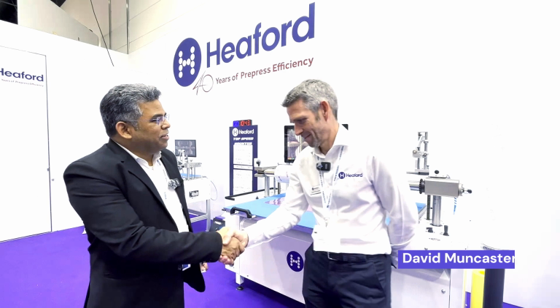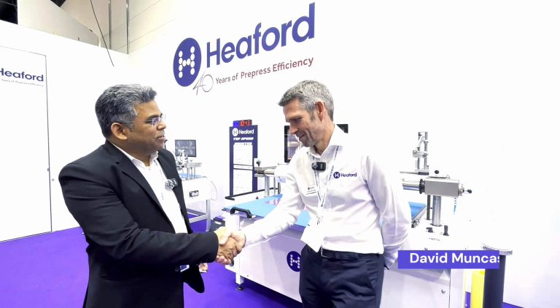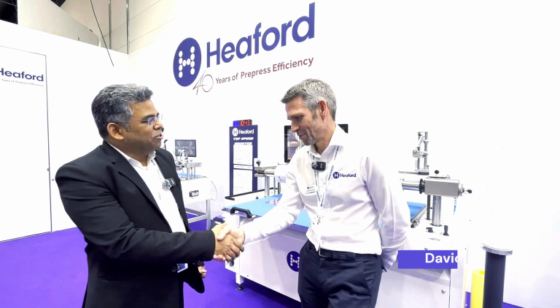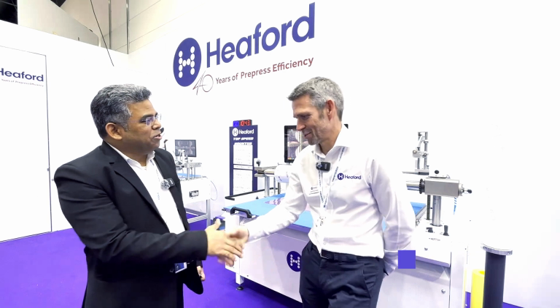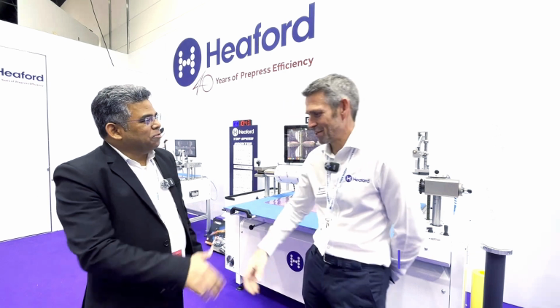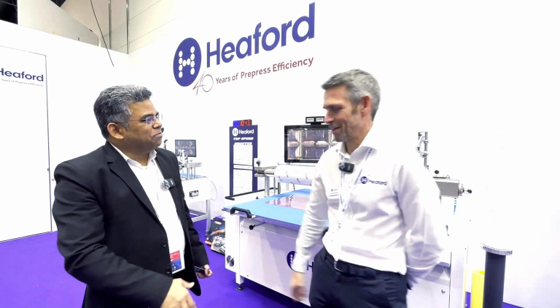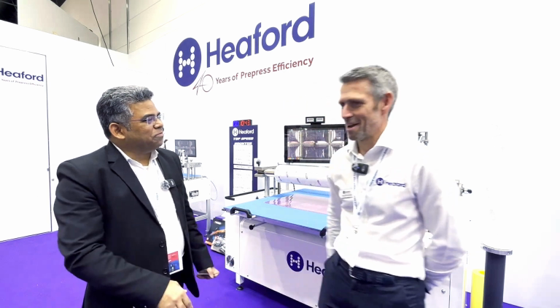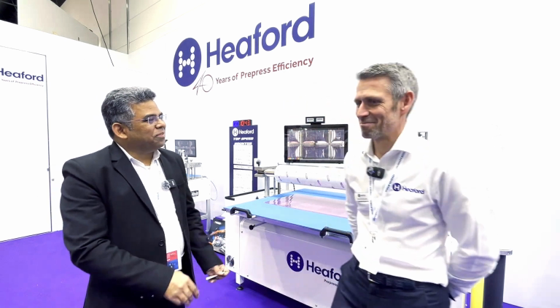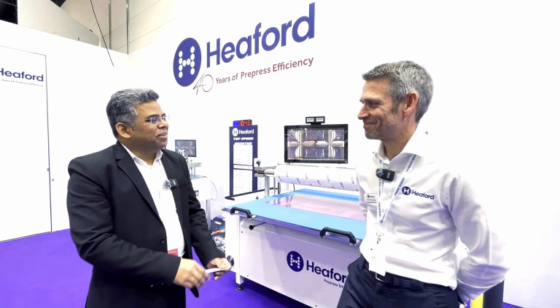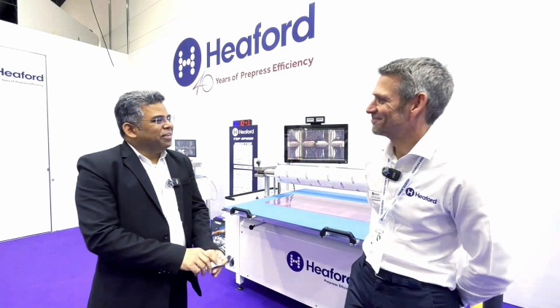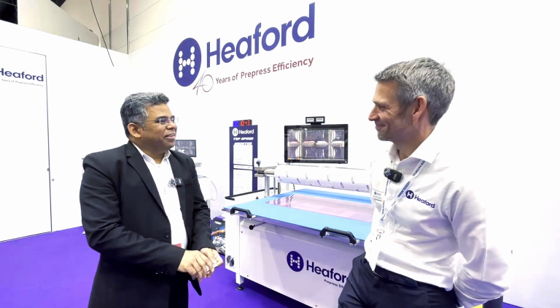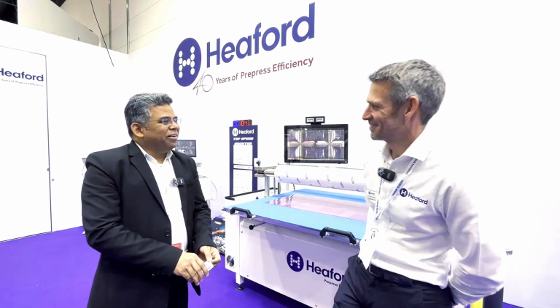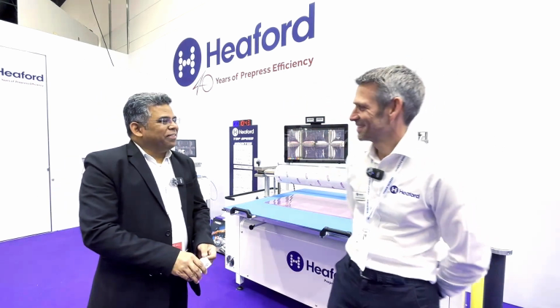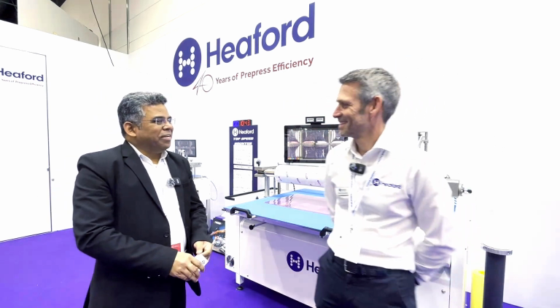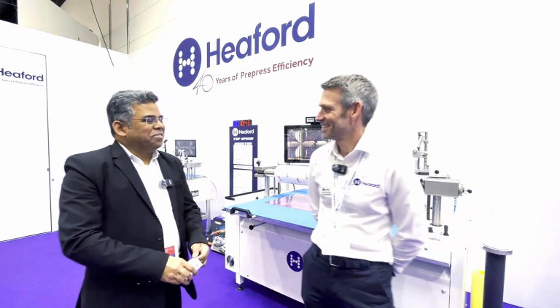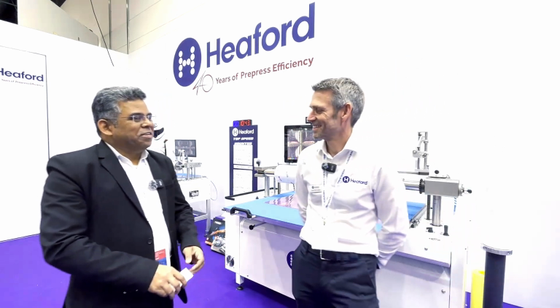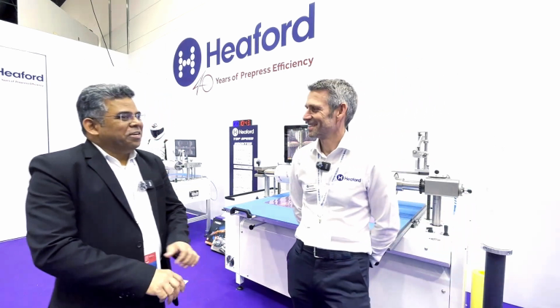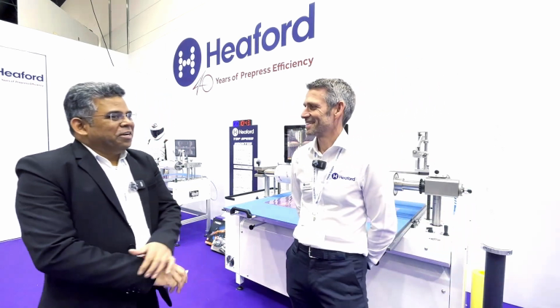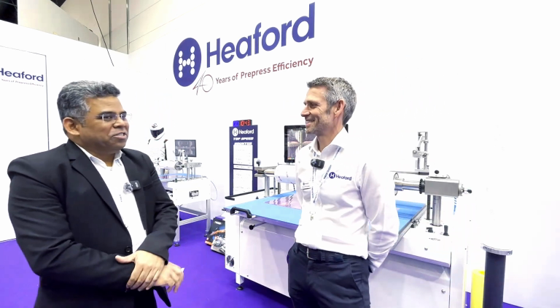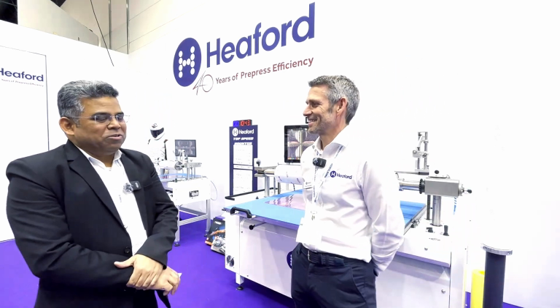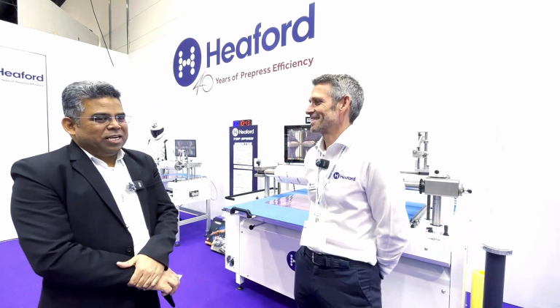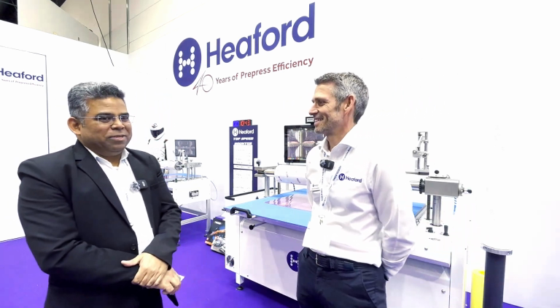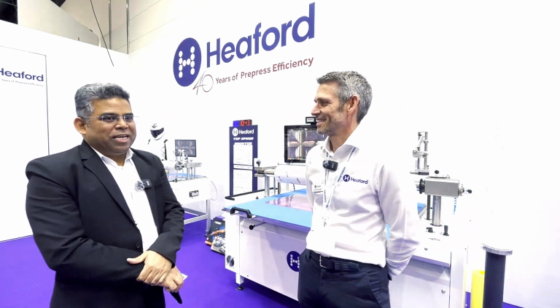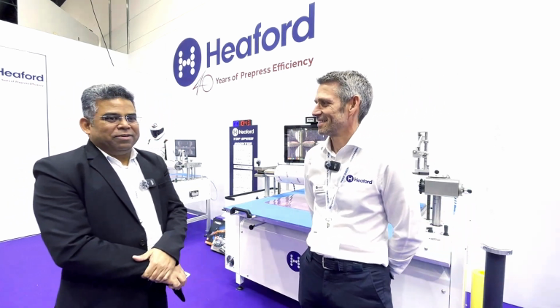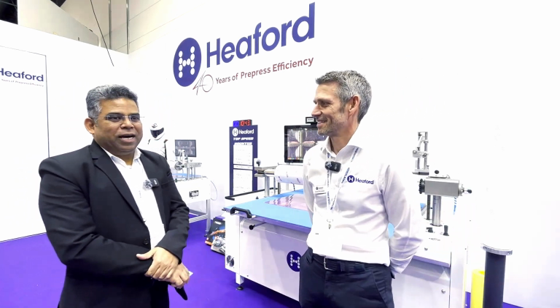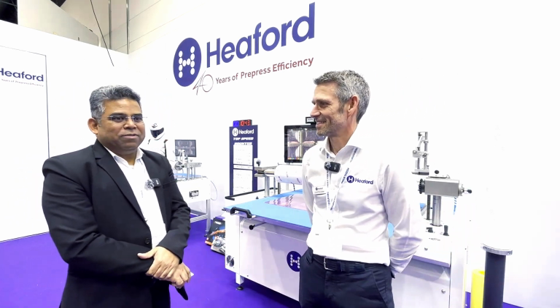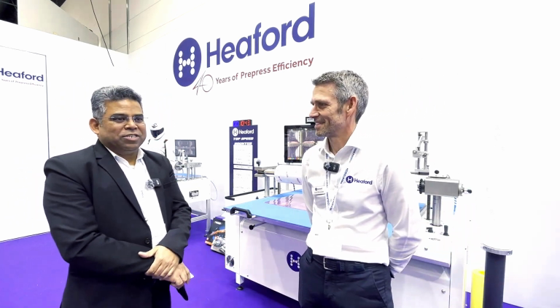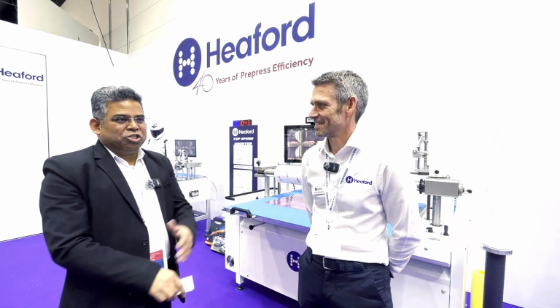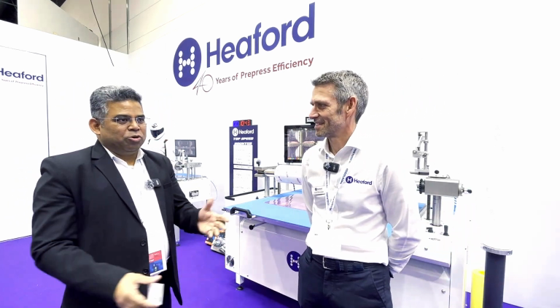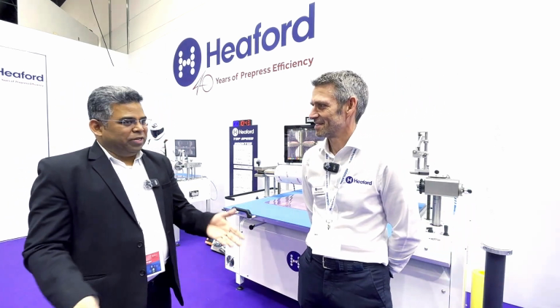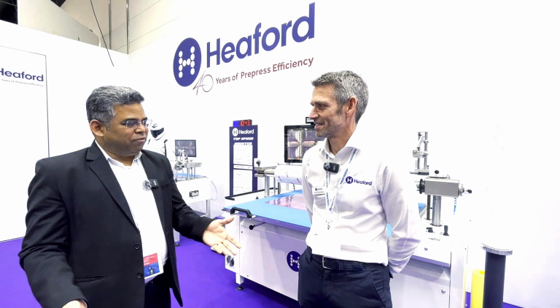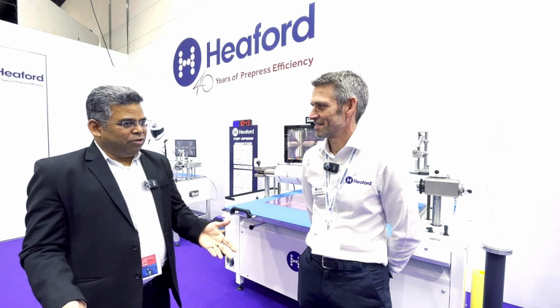Good to see you. Good to see you again. So tell me David, how has the show been for you? You're exhibiting some of your new novelties over here — tell us first about the show and then what are you showing here?